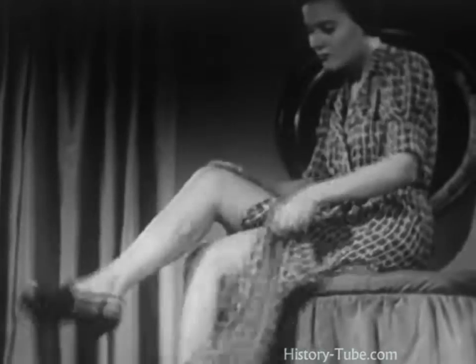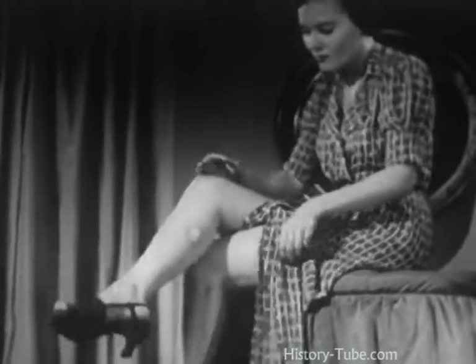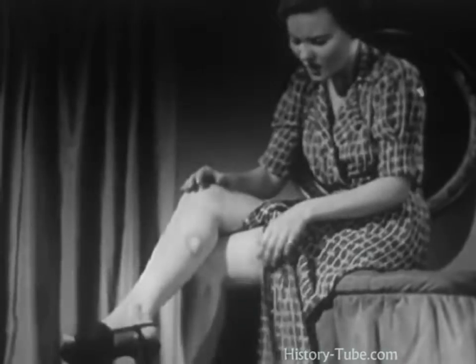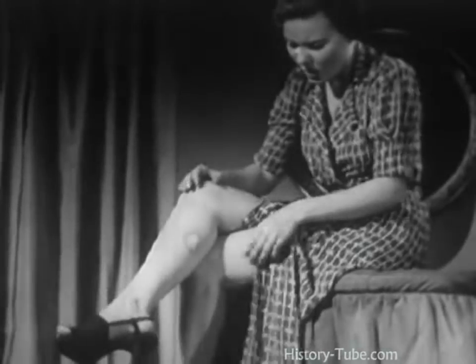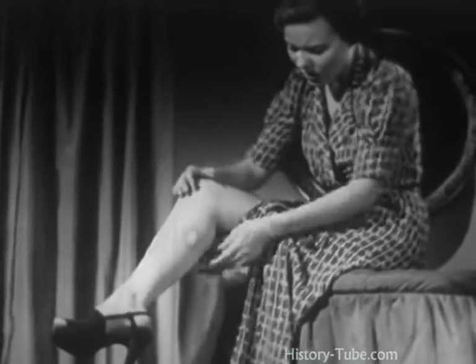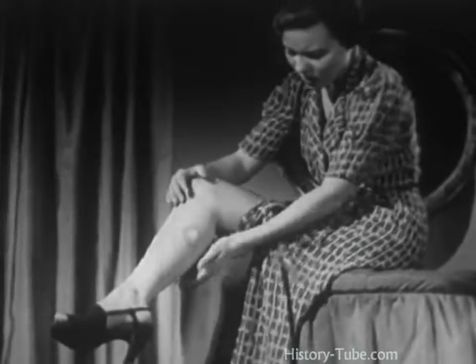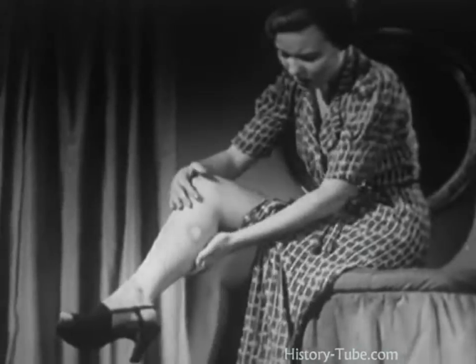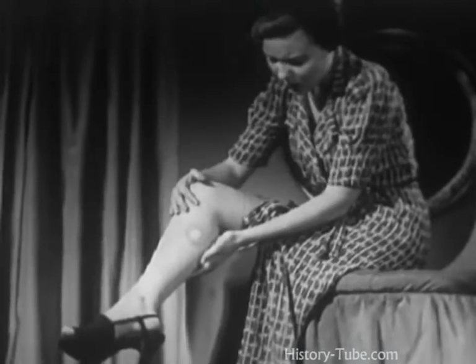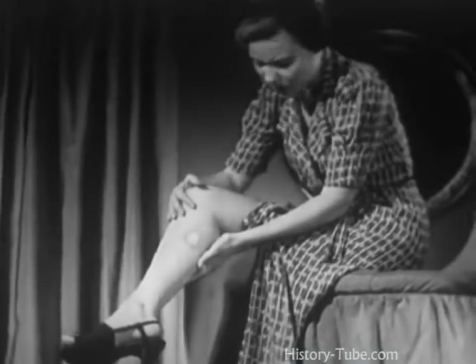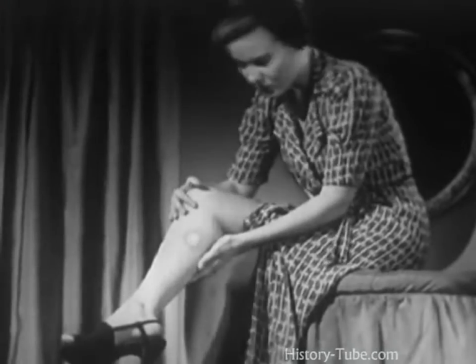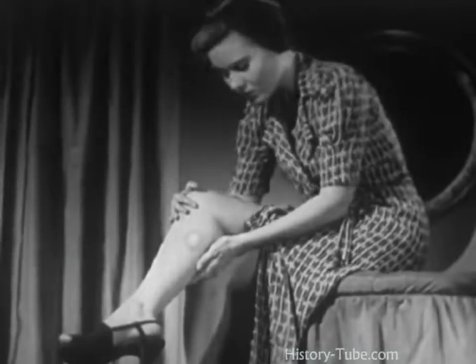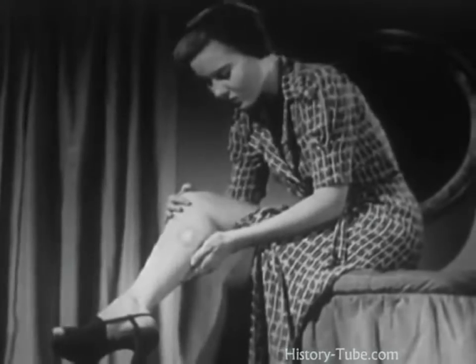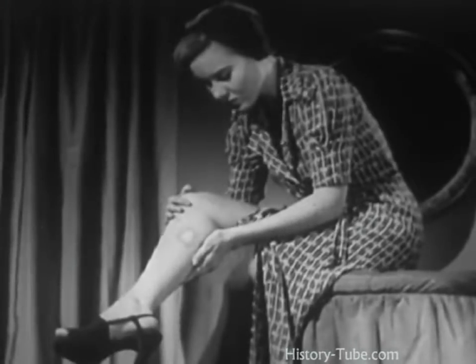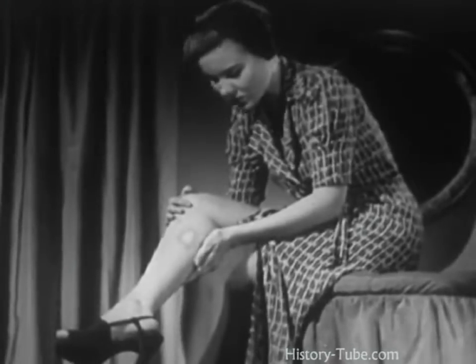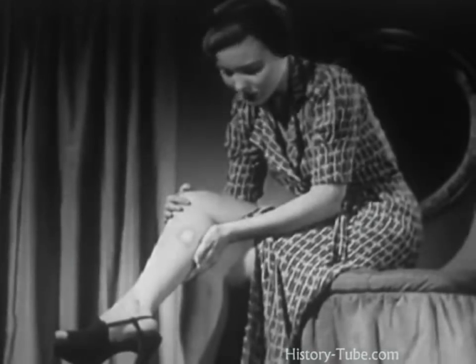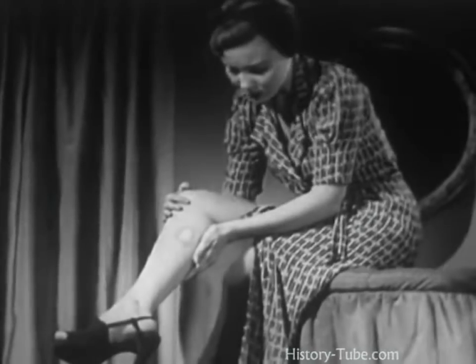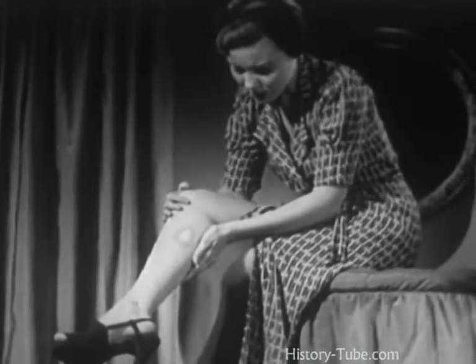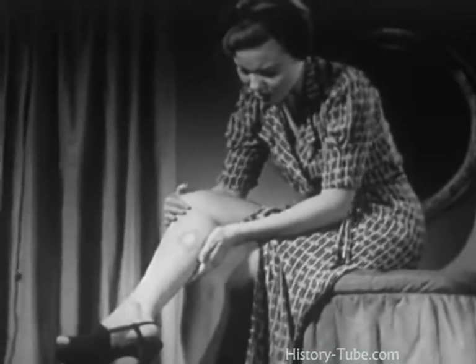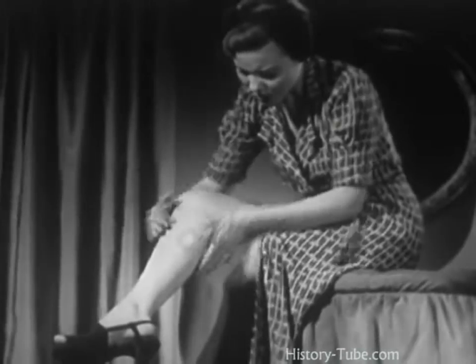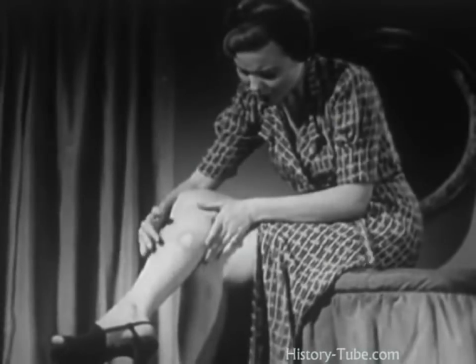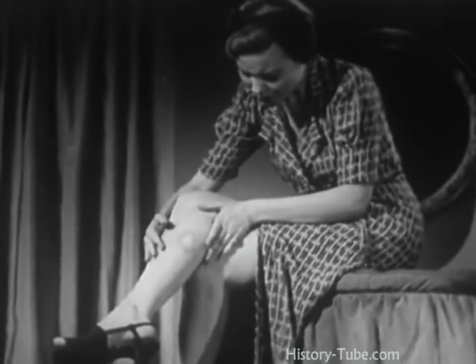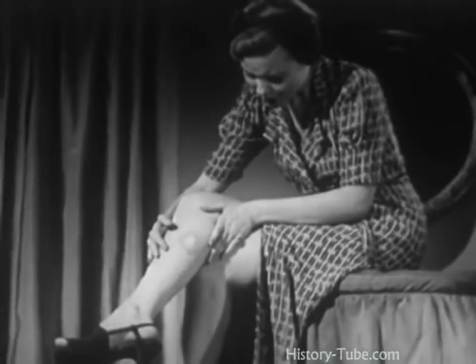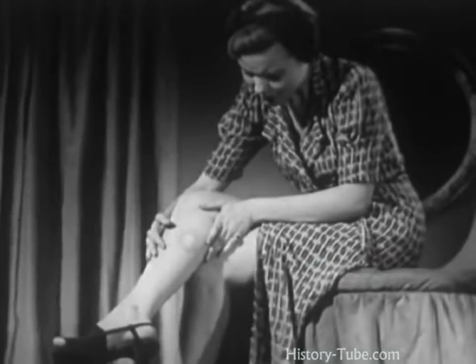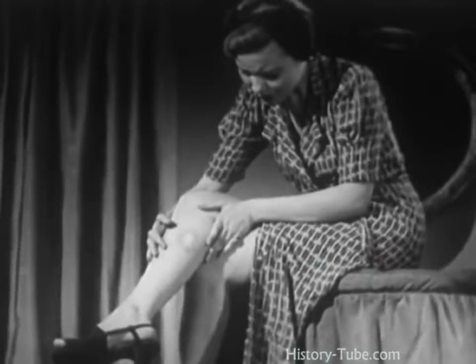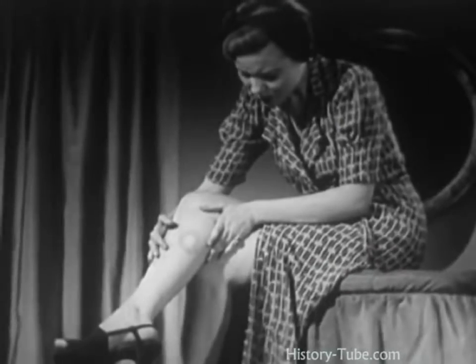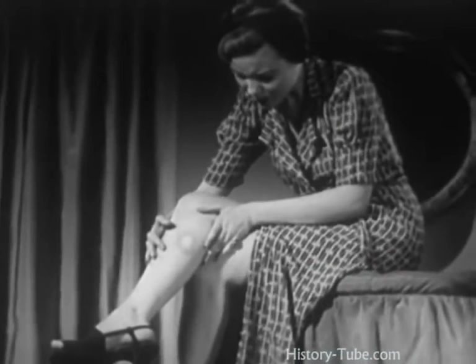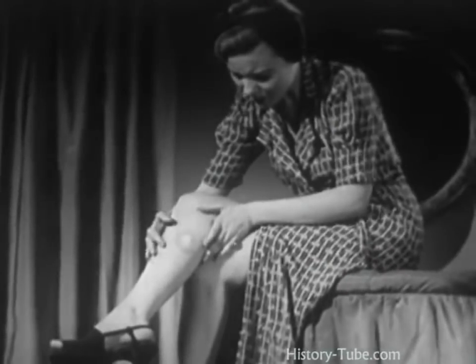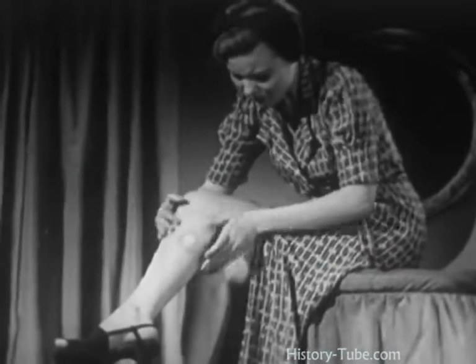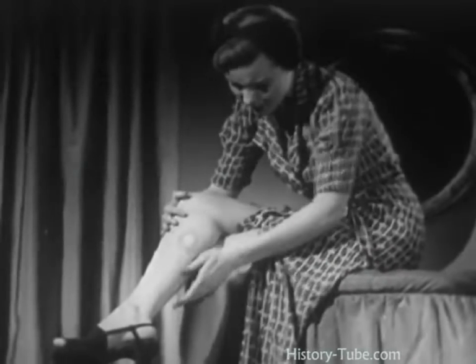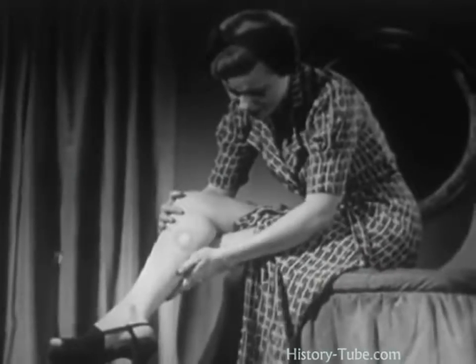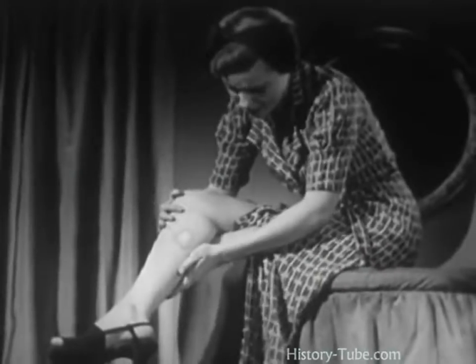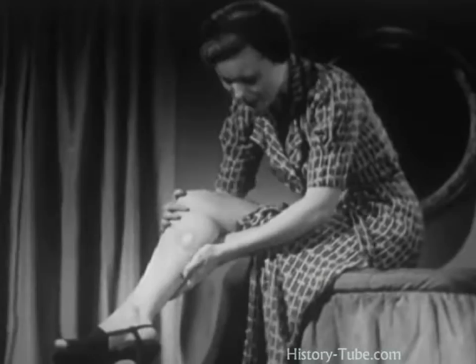And if blisters develop, don't touch or attempt to break them. Breaking them might start new blisters. Summon medical aid for proper treatment.